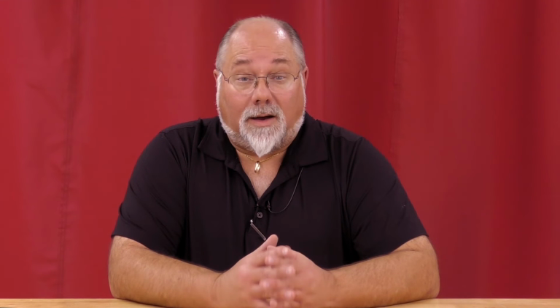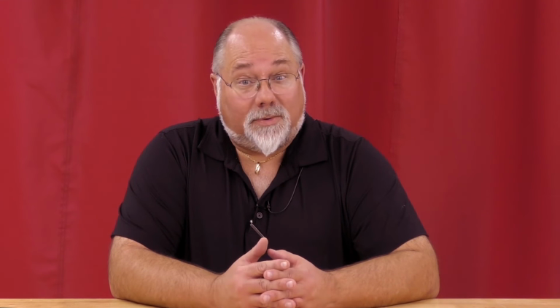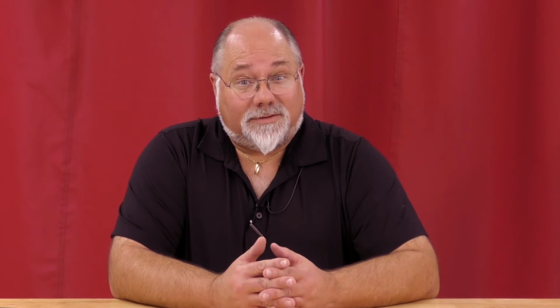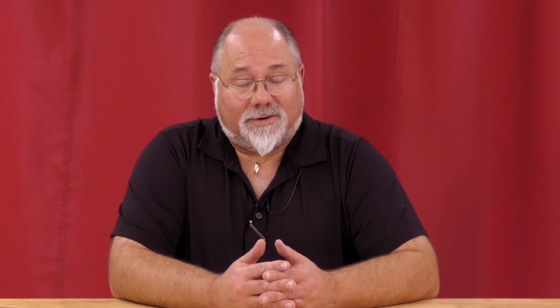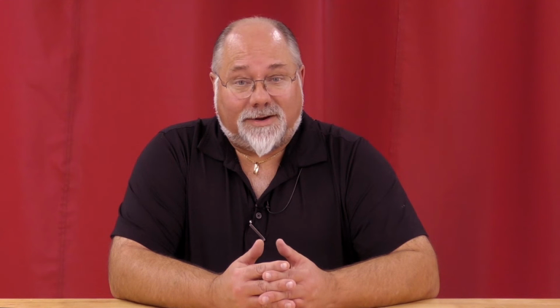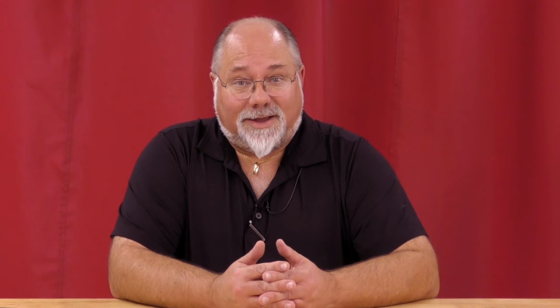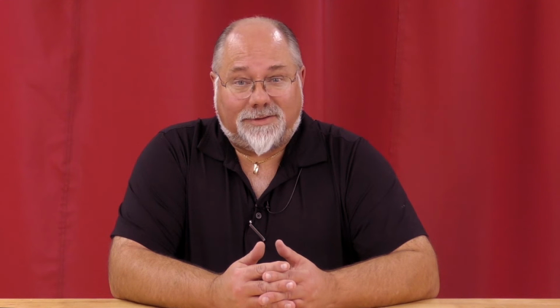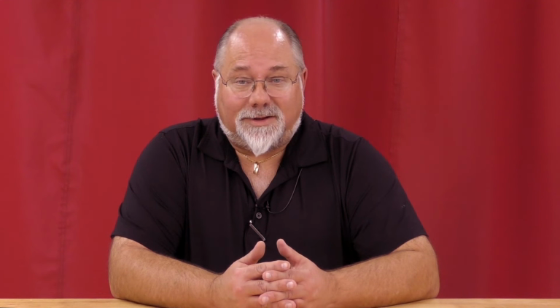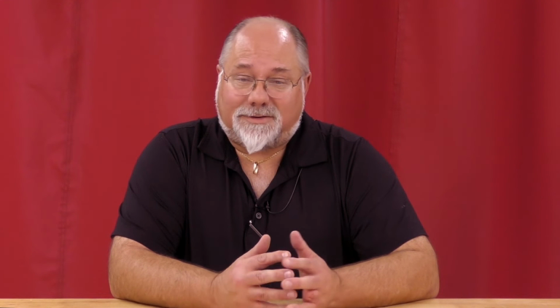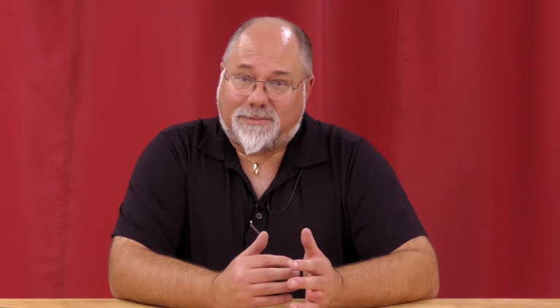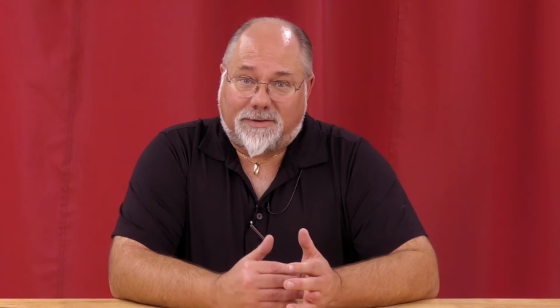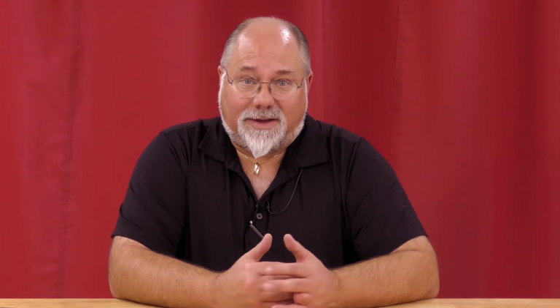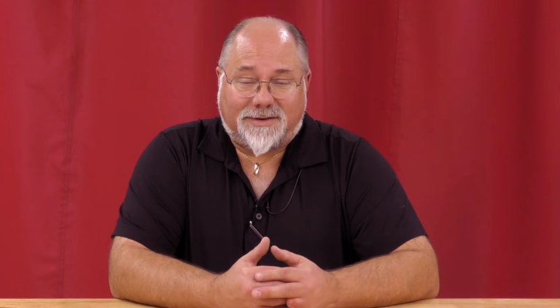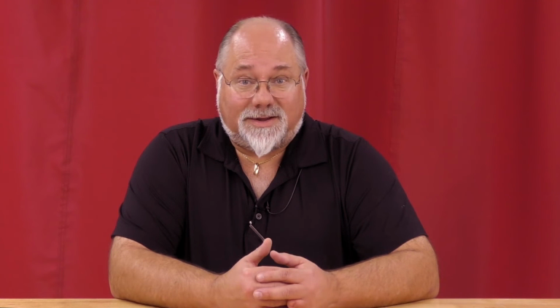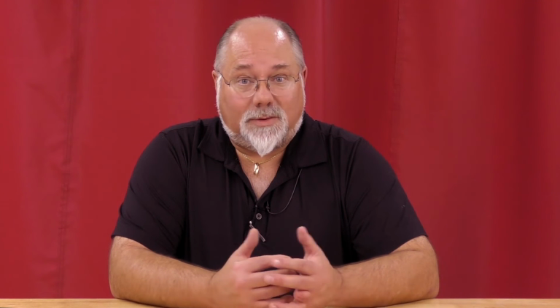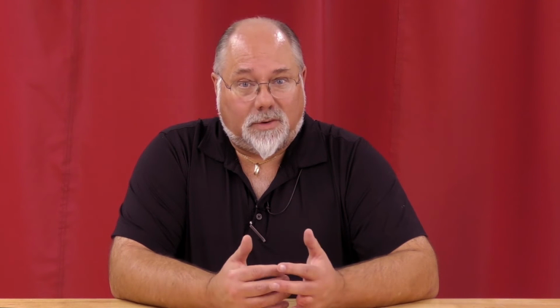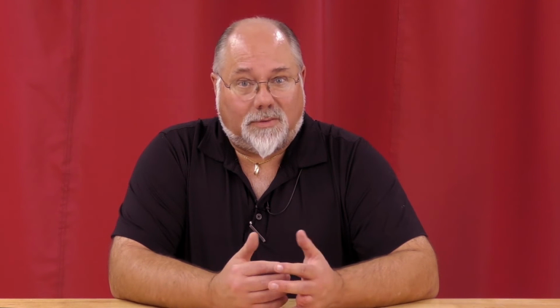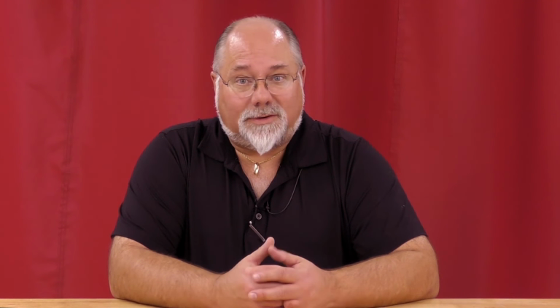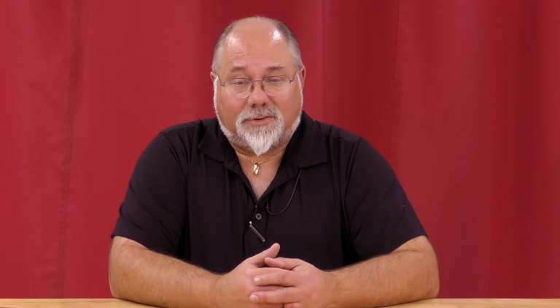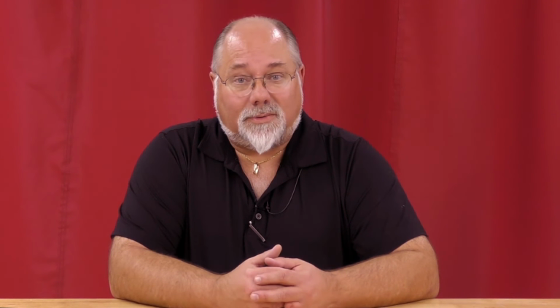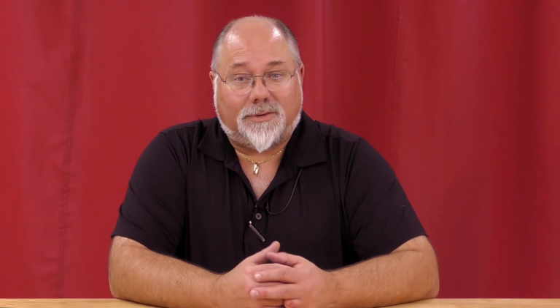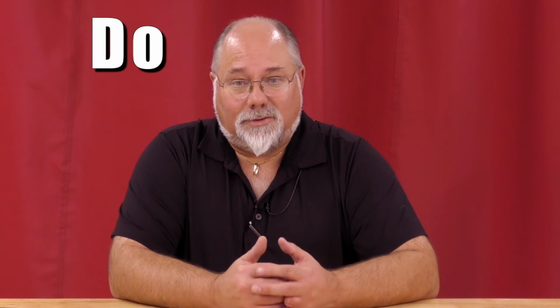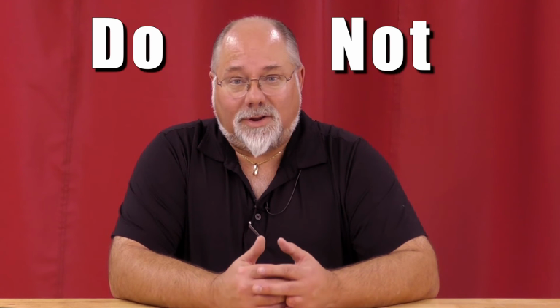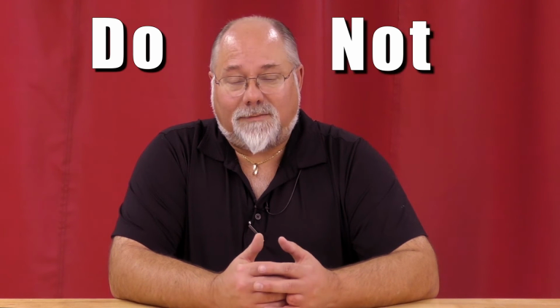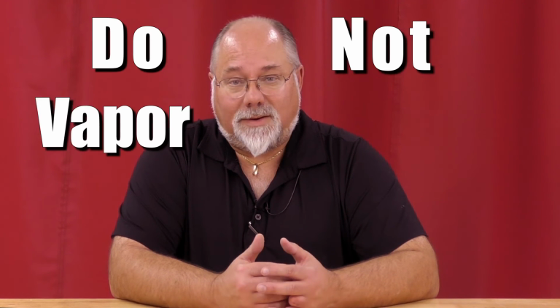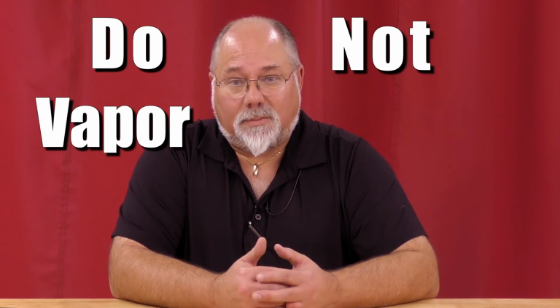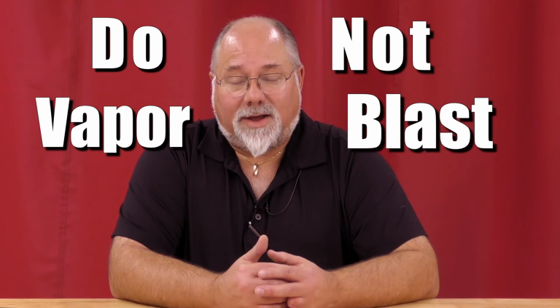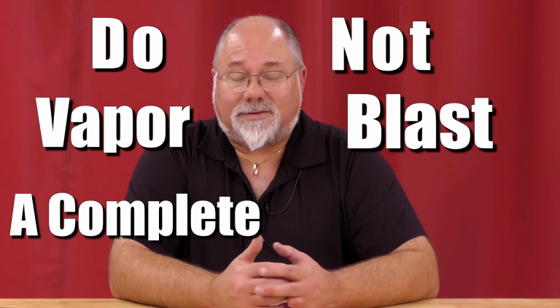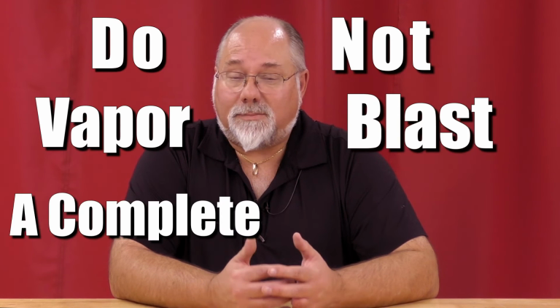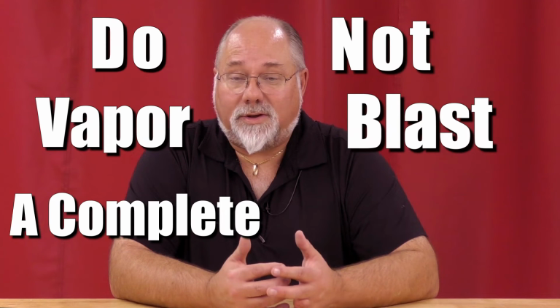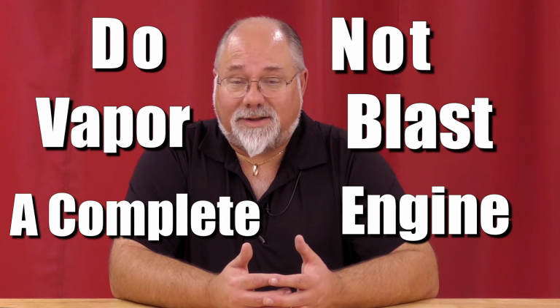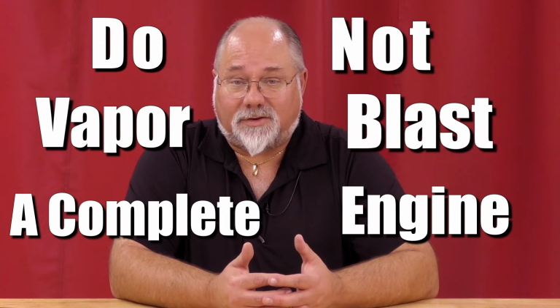A lot of places aren't going to tell you this, but at VHT, we're going to tell you: do not vapor blast a complete engine.